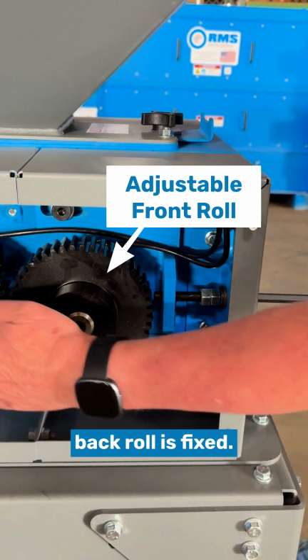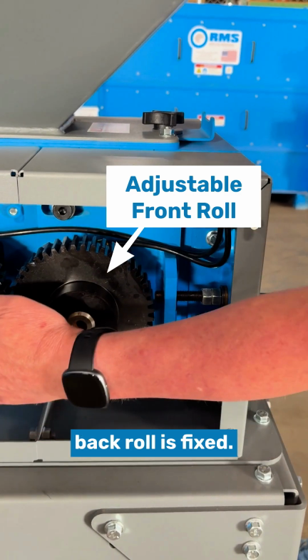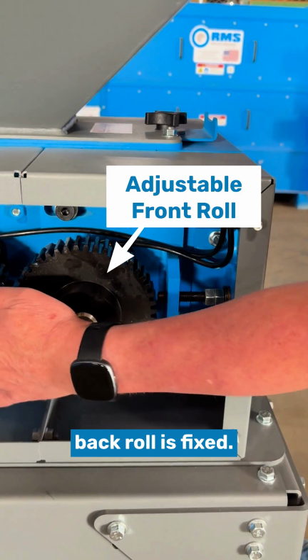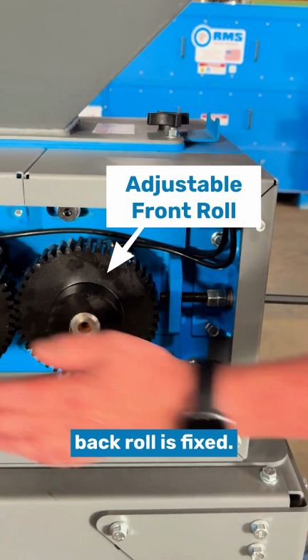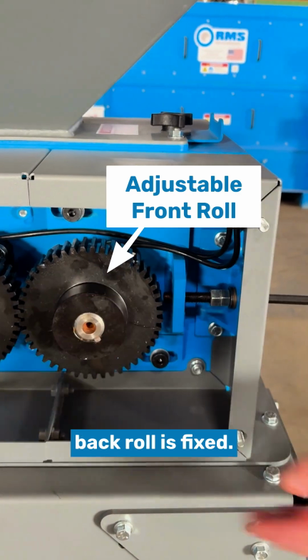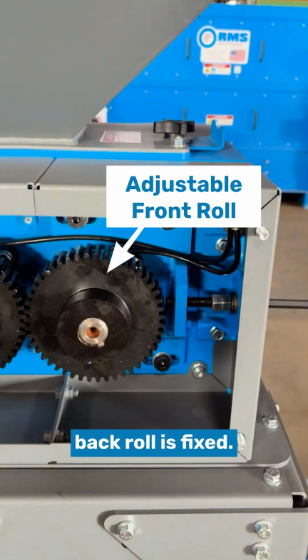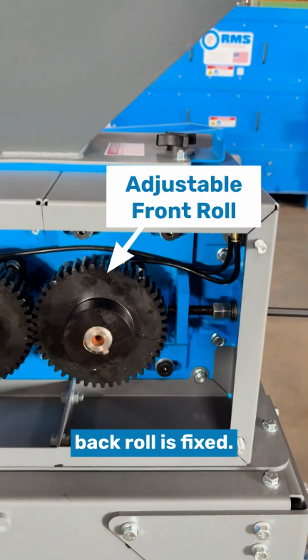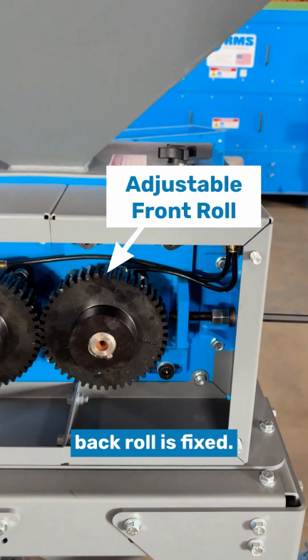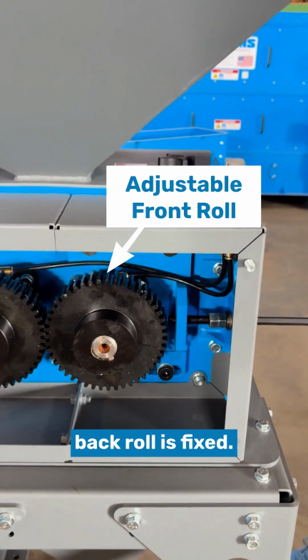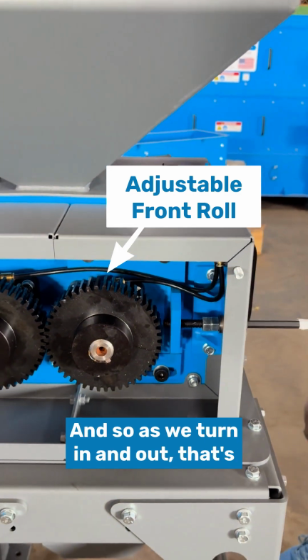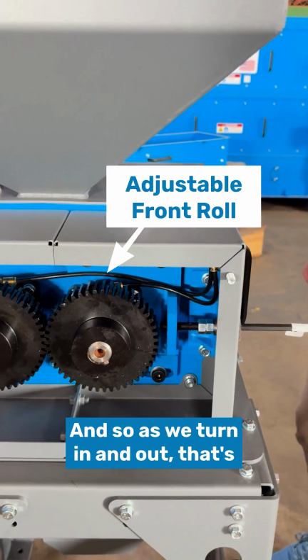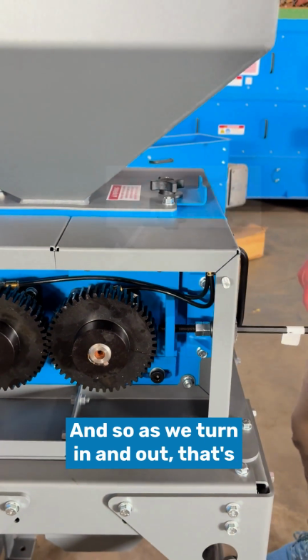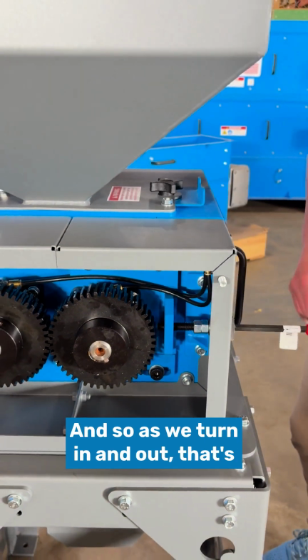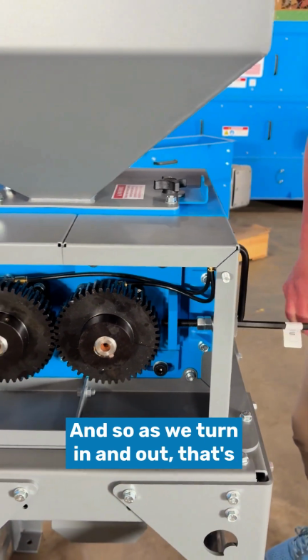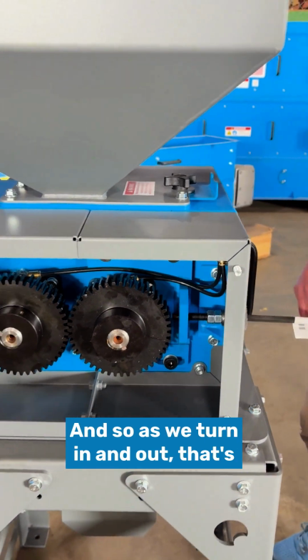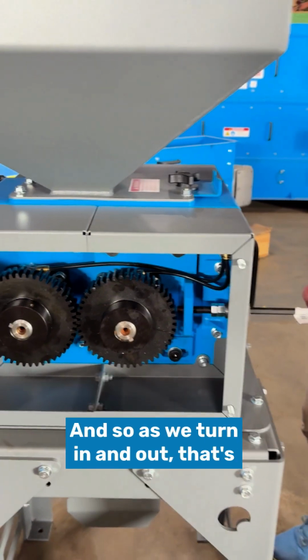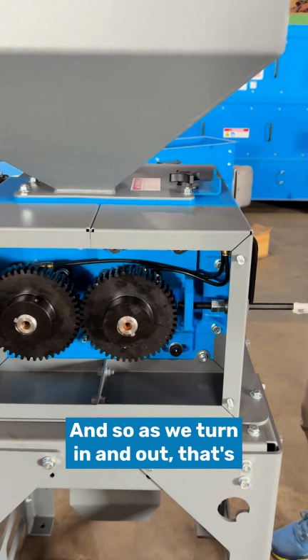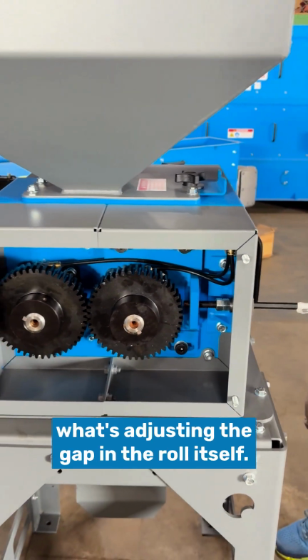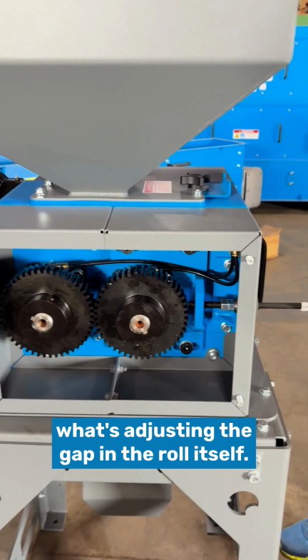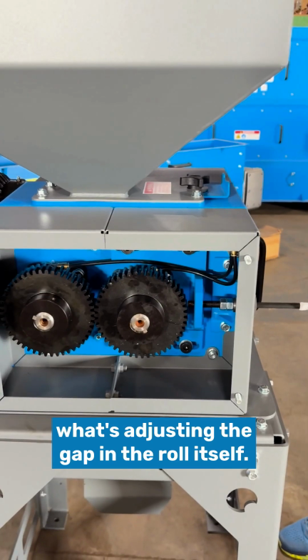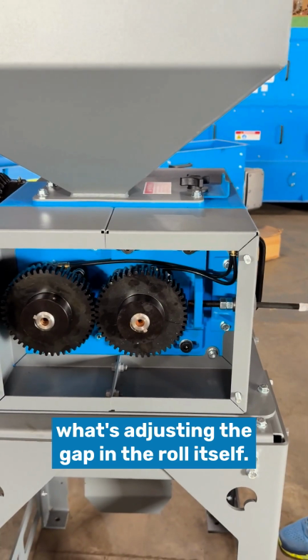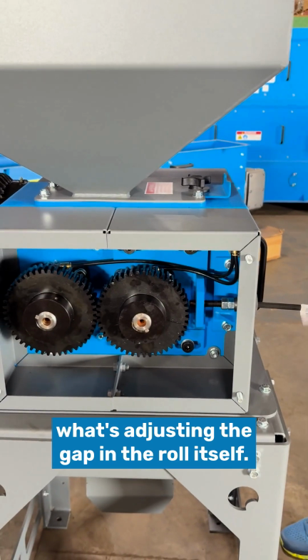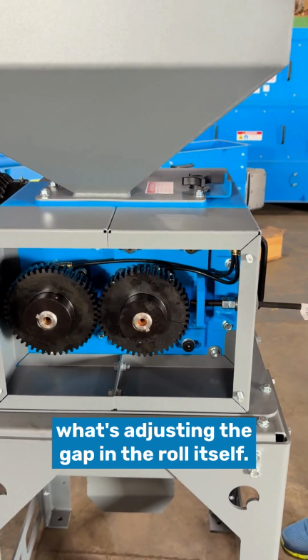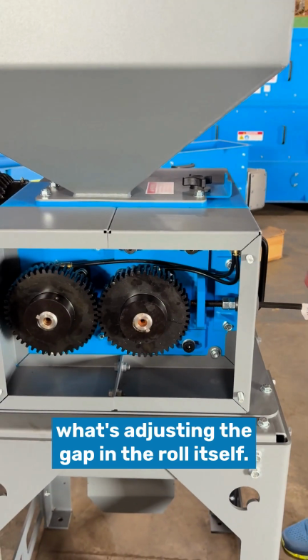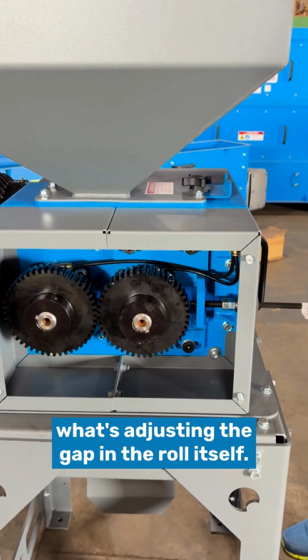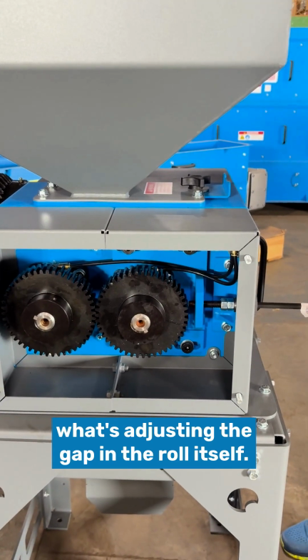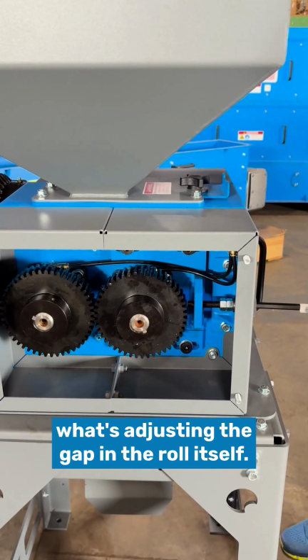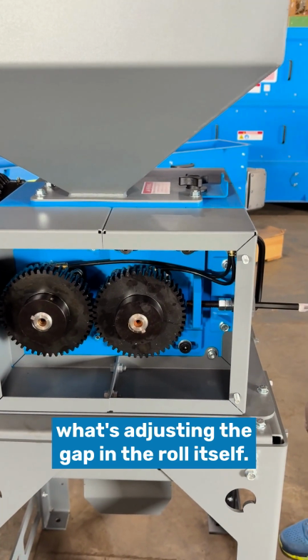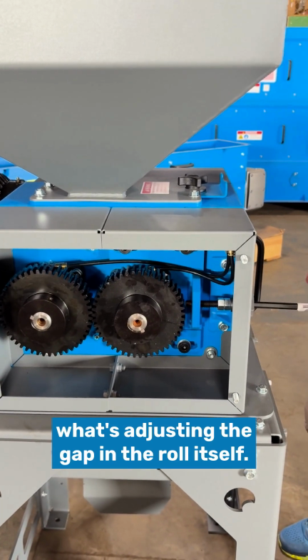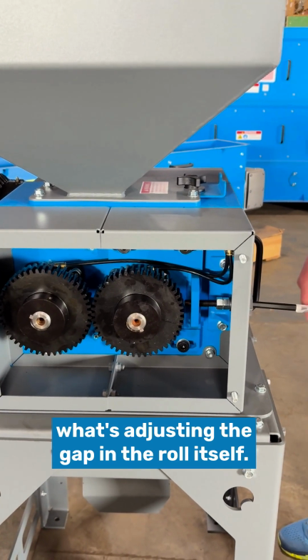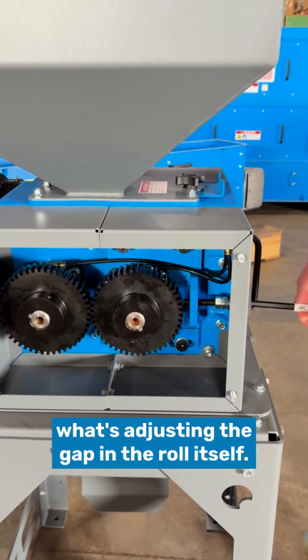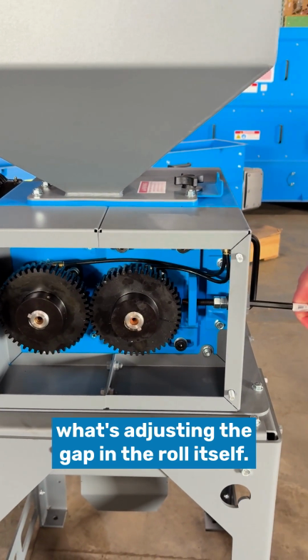The front roll is adjustable and the back roll is fixed, so as we turn in and out, that's what's adjusting the gap in the roll itself.